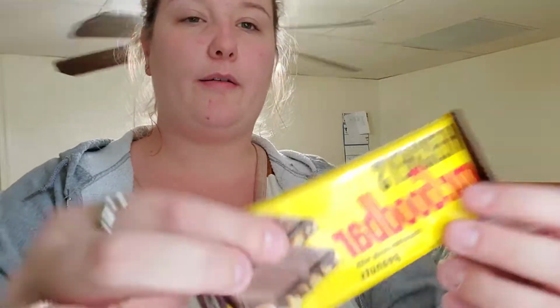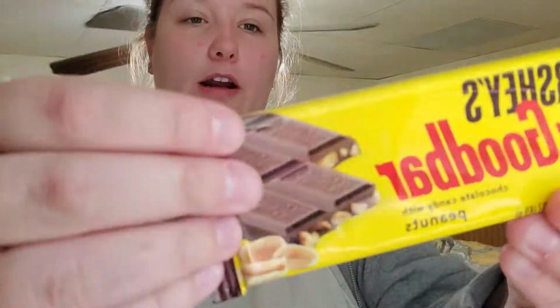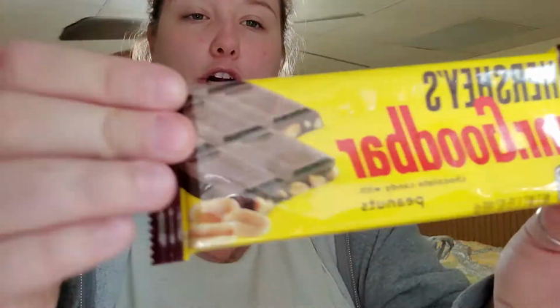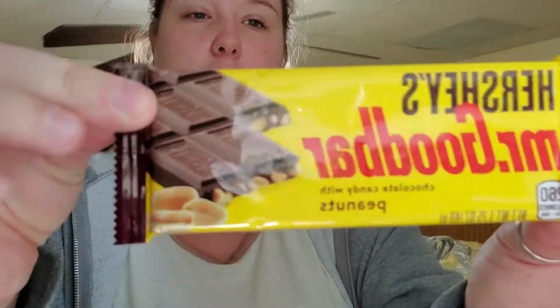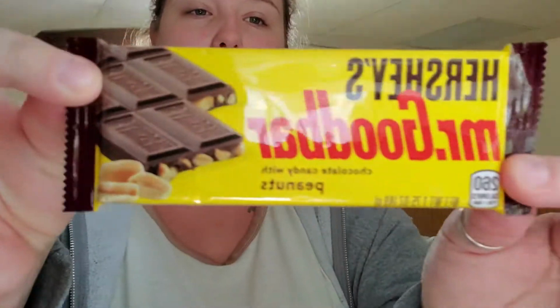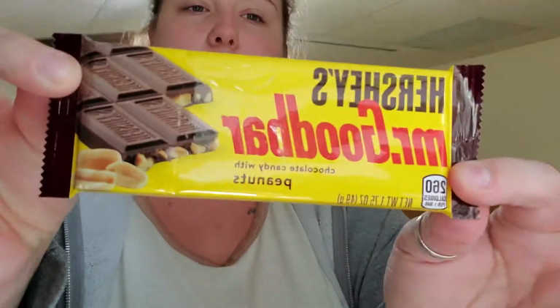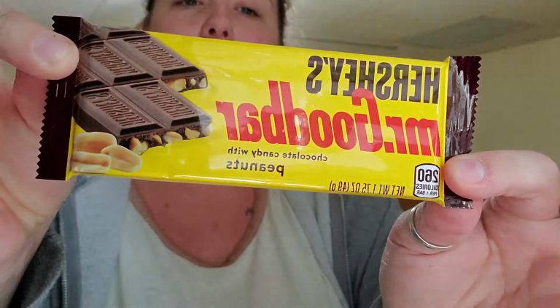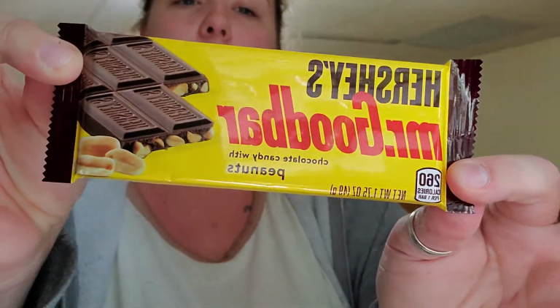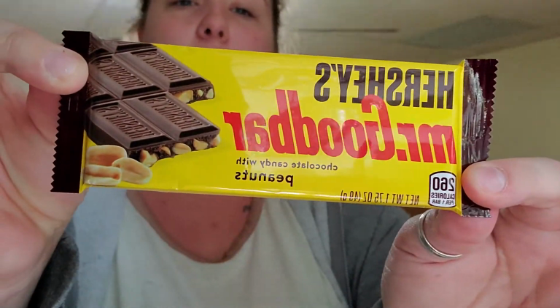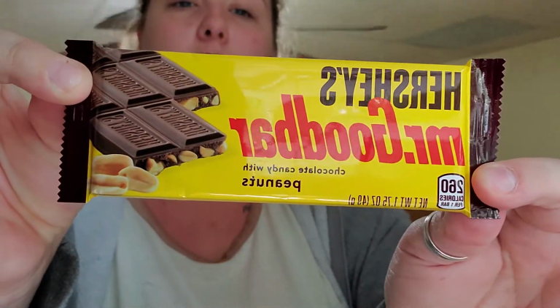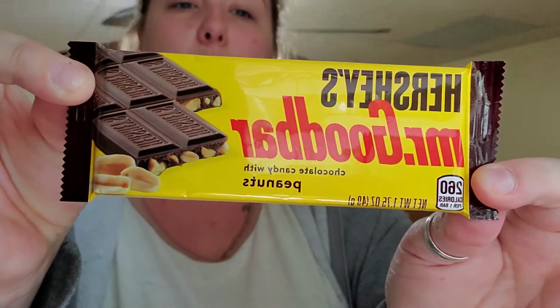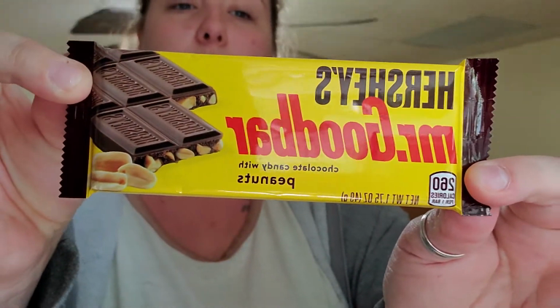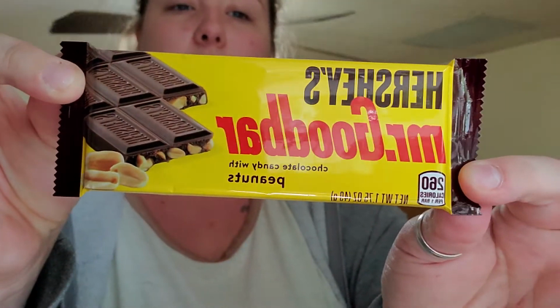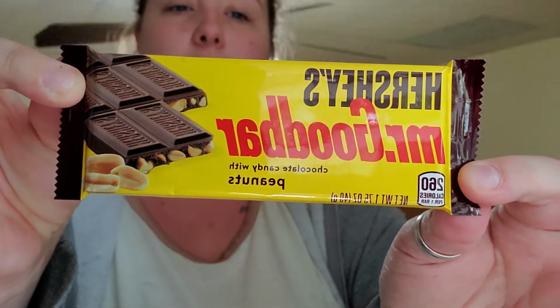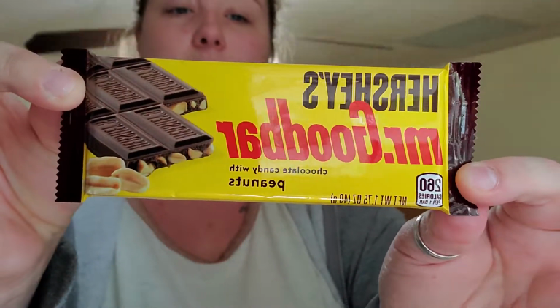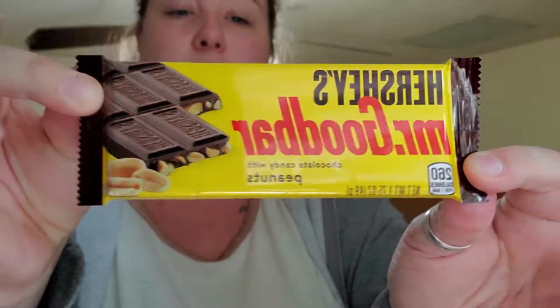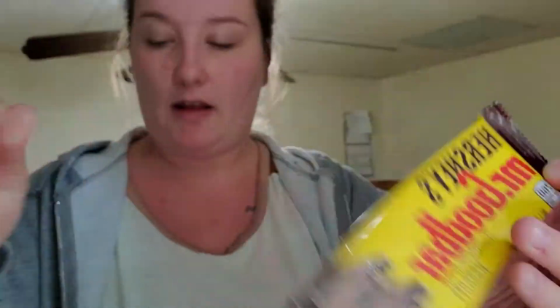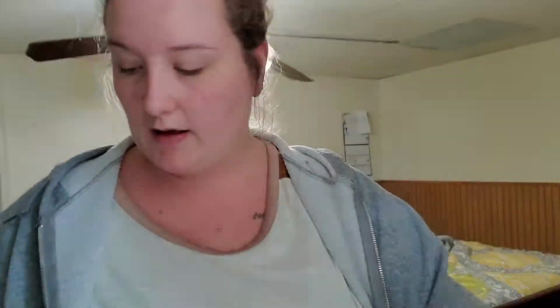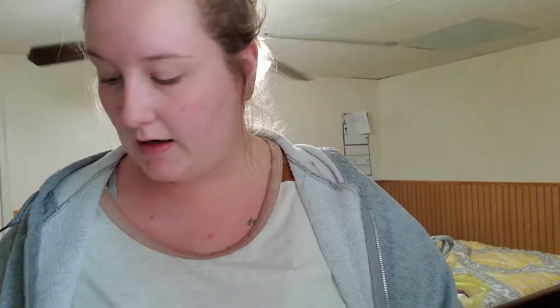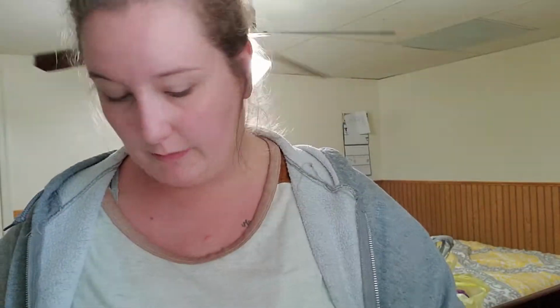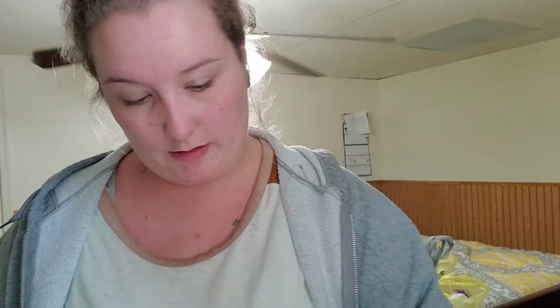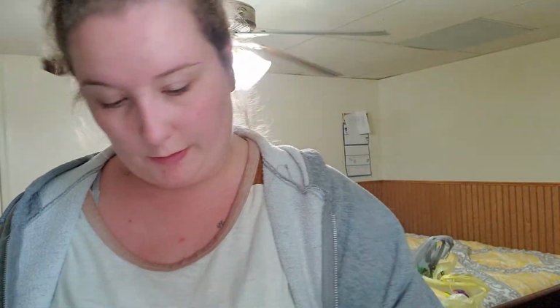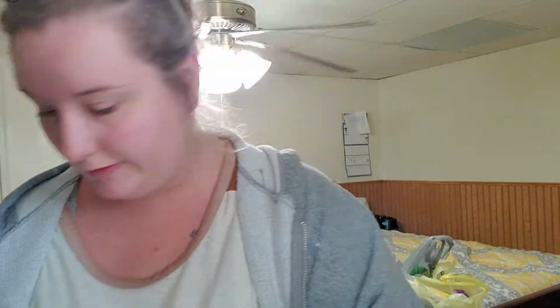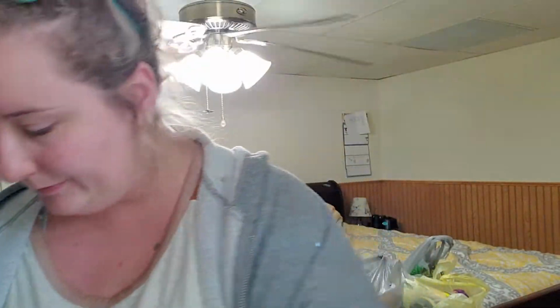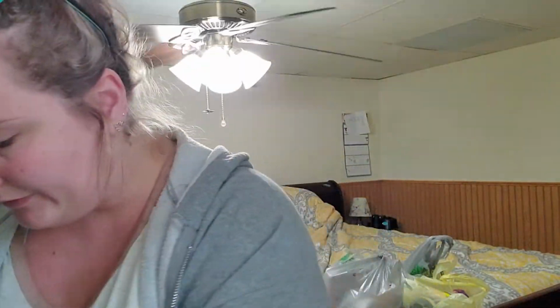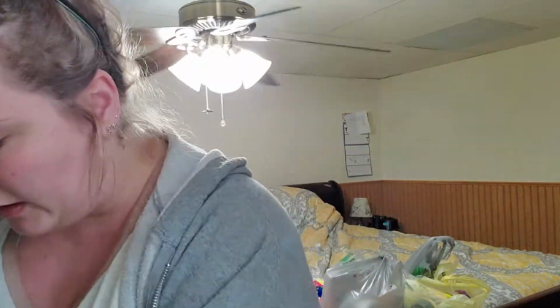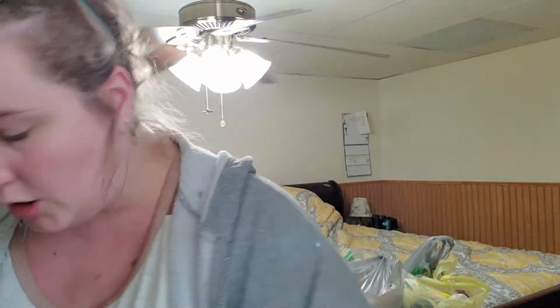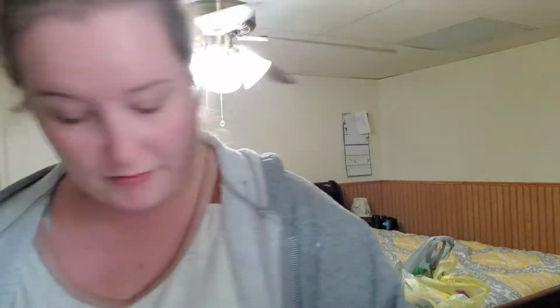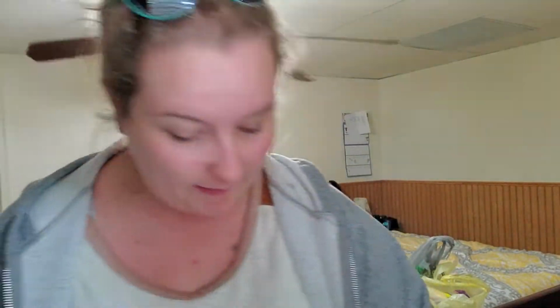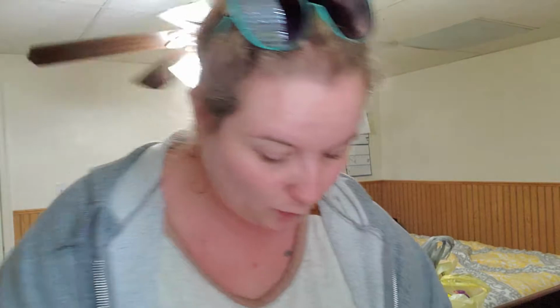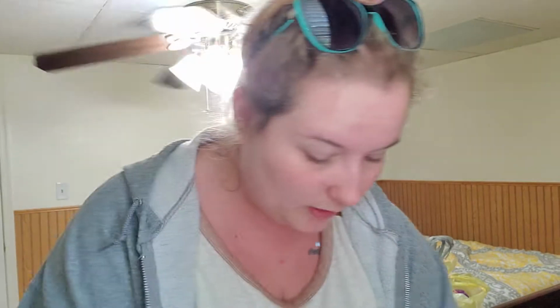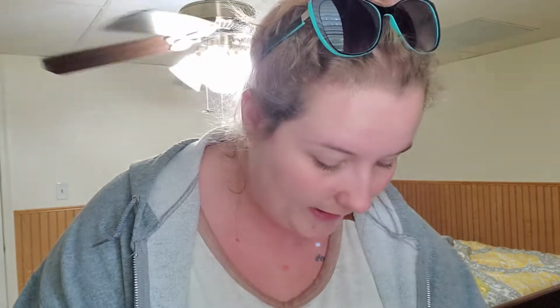I got our Hershey's Mr. Goodbar. I love Mr. Goodbar. I'll put that in the work bag.